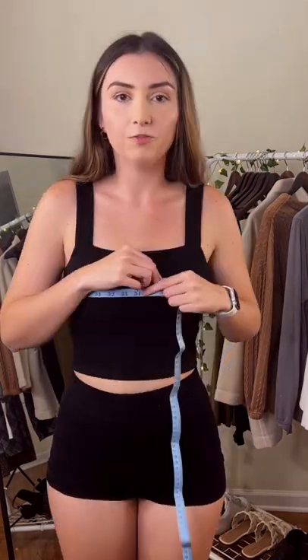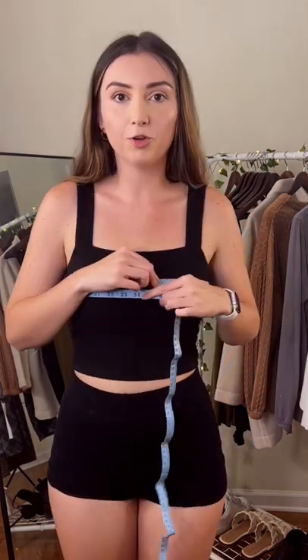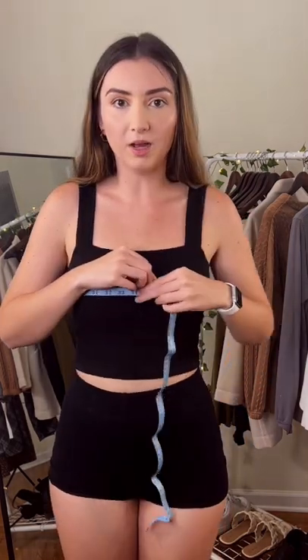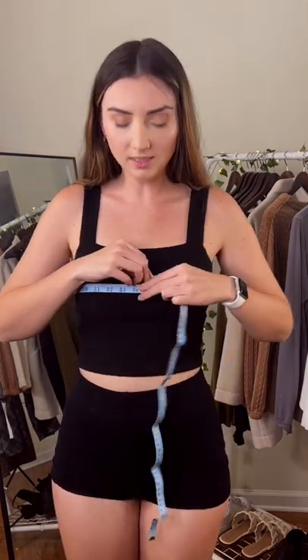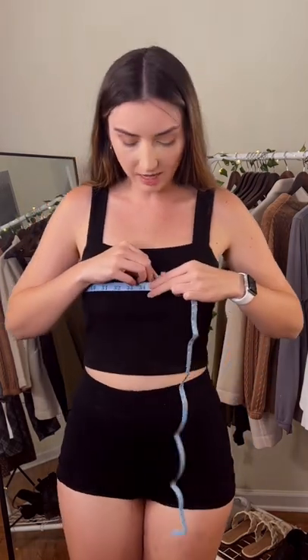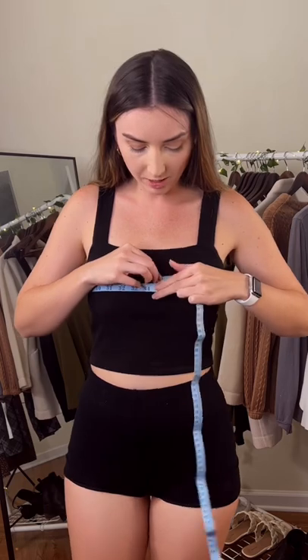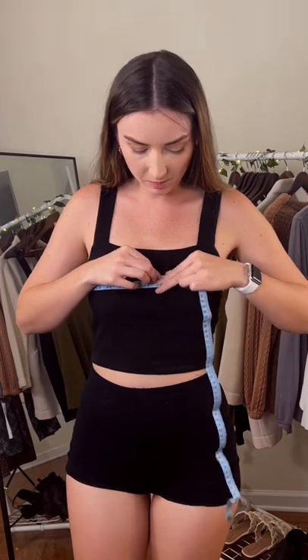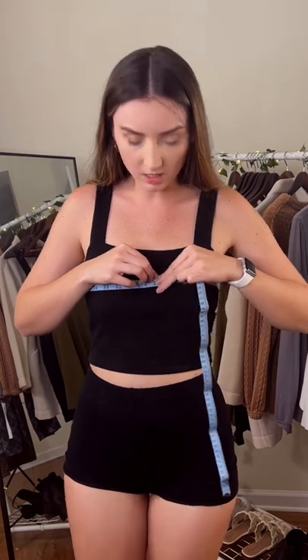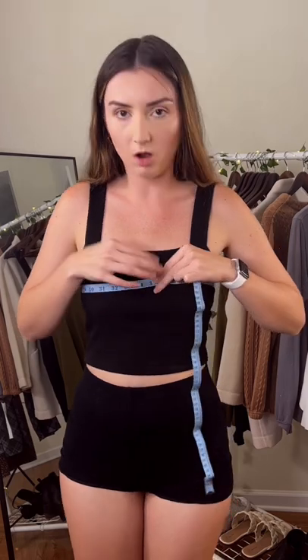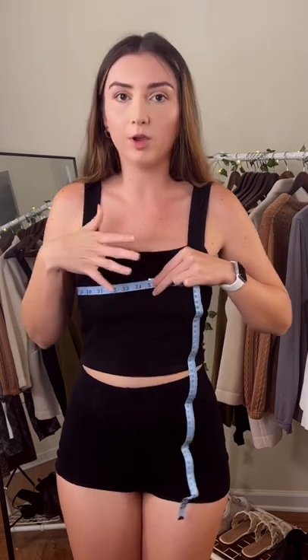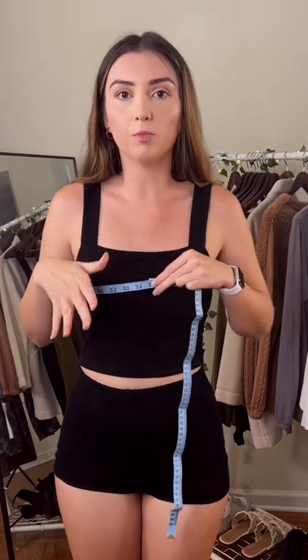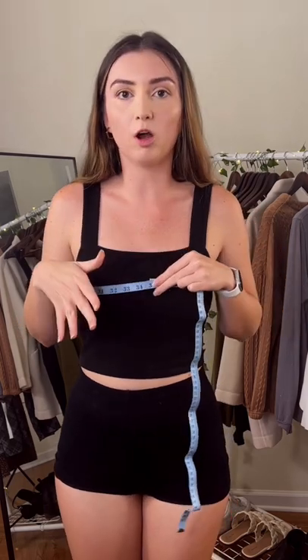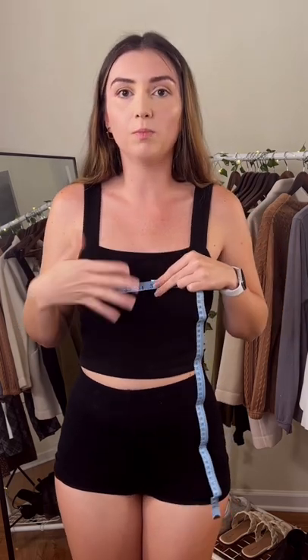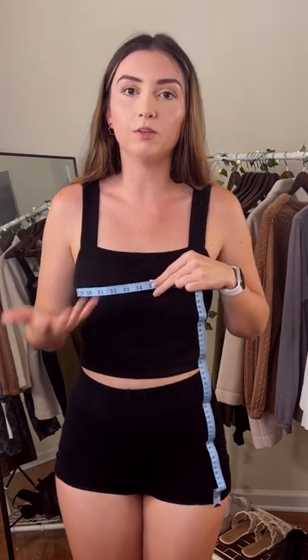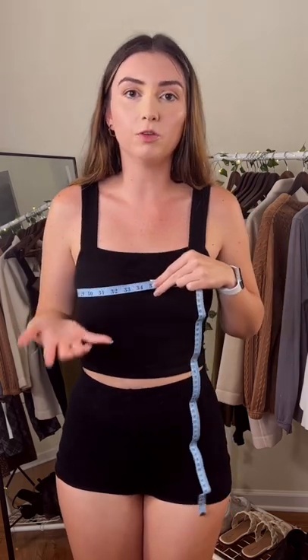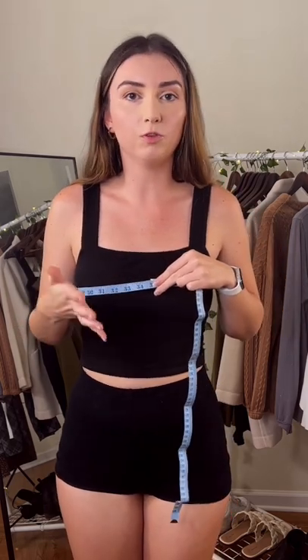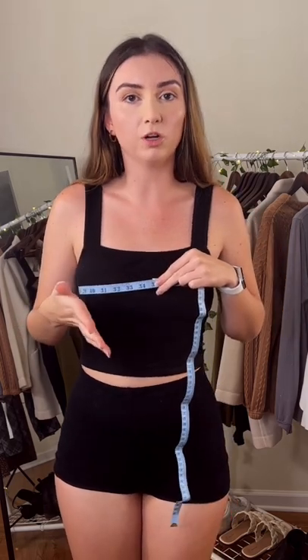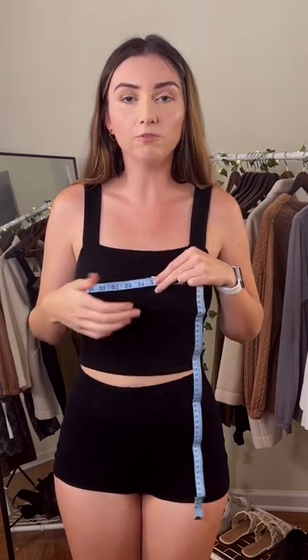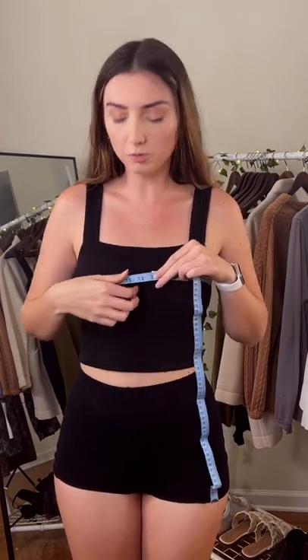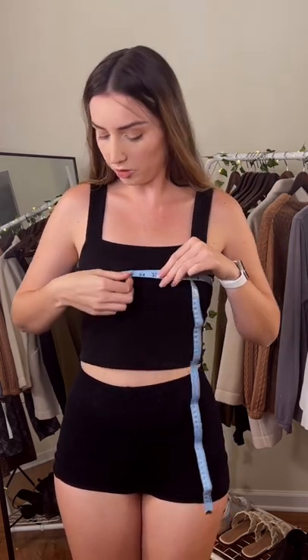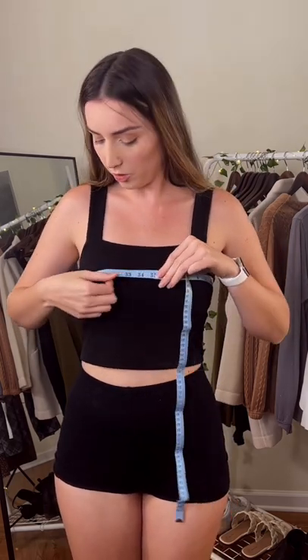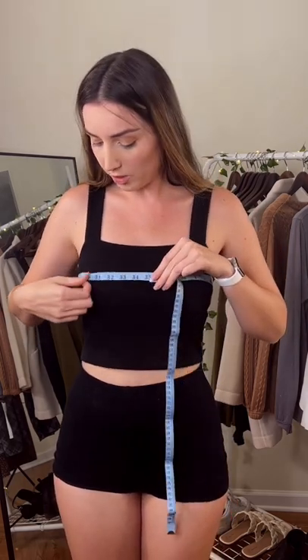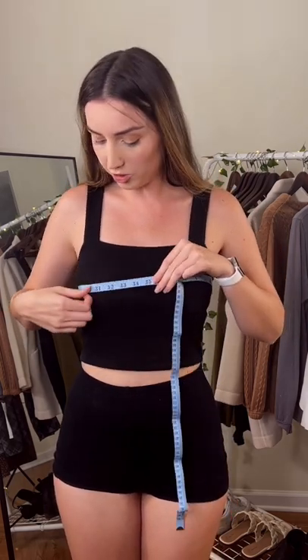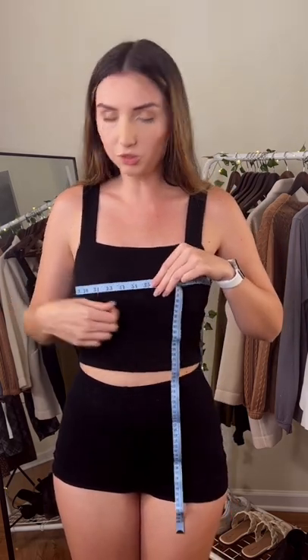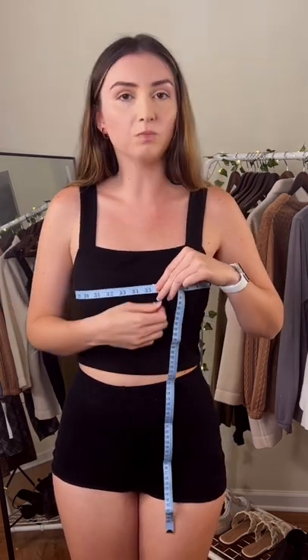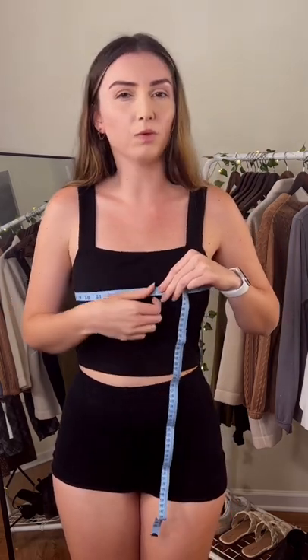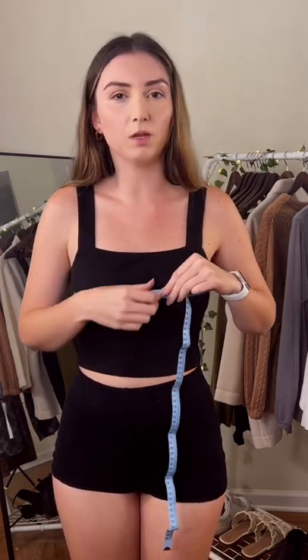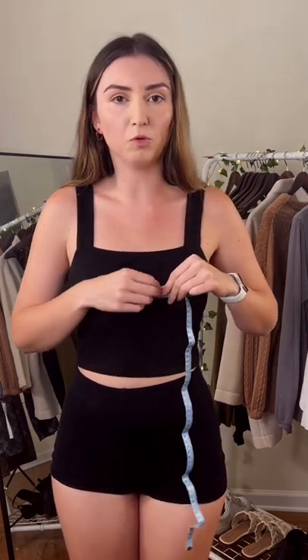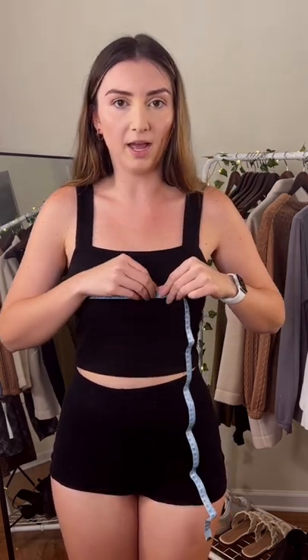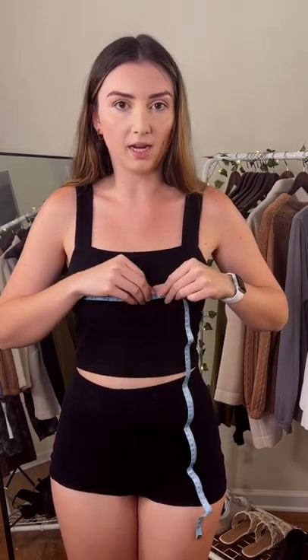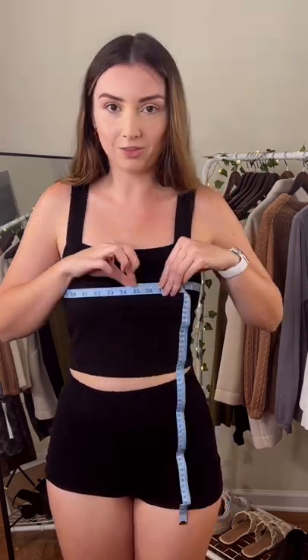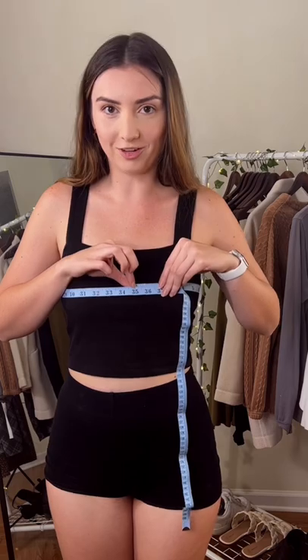For your bust, I recommend not wearing a bra, but if you feel more comfortable, try to do something with minimal padding. That's 35.